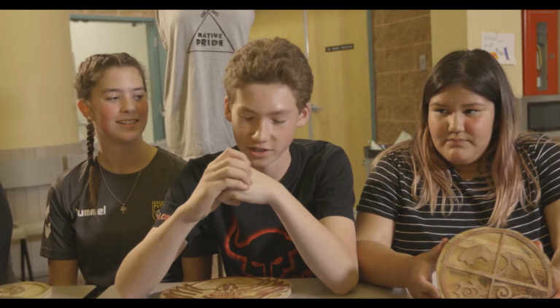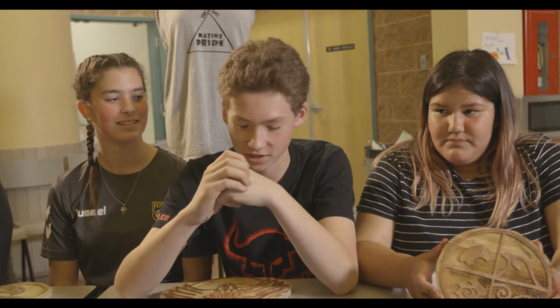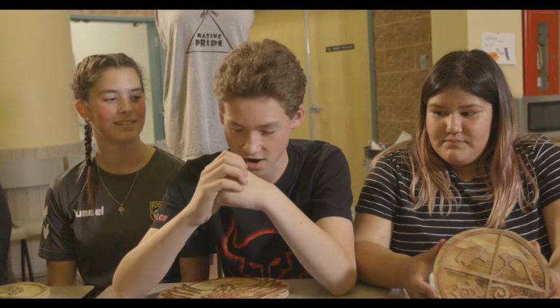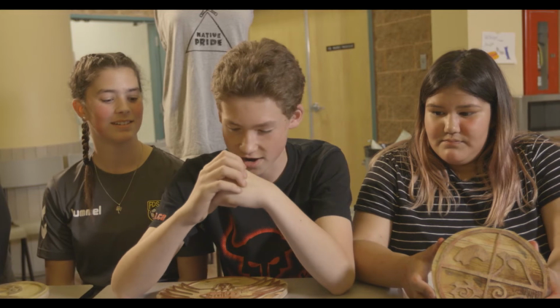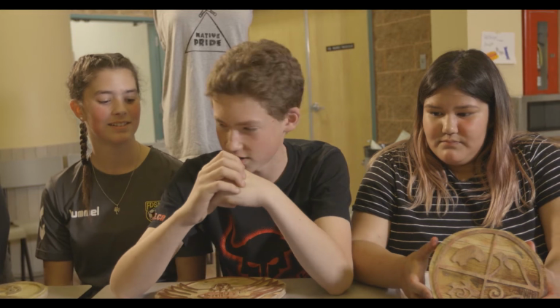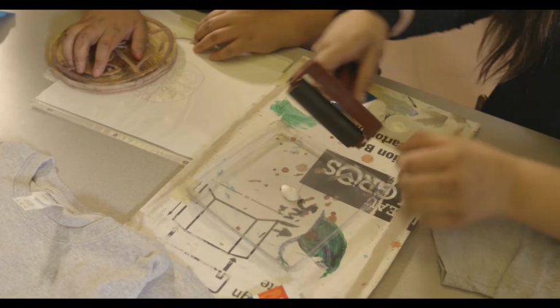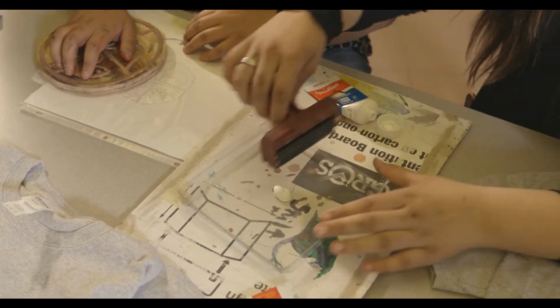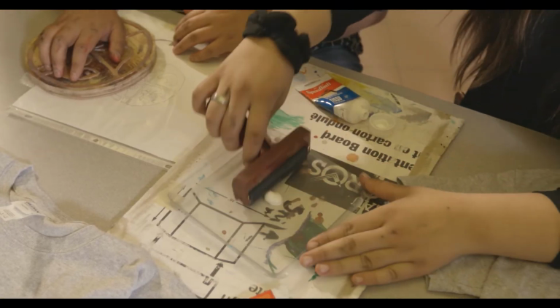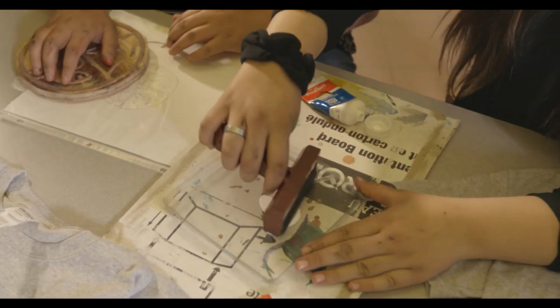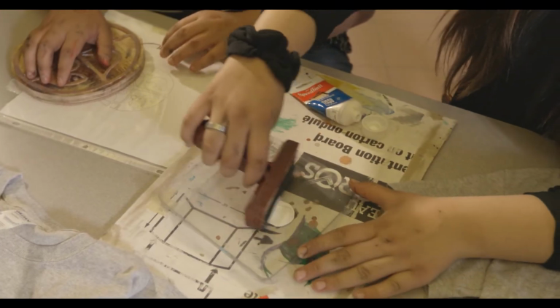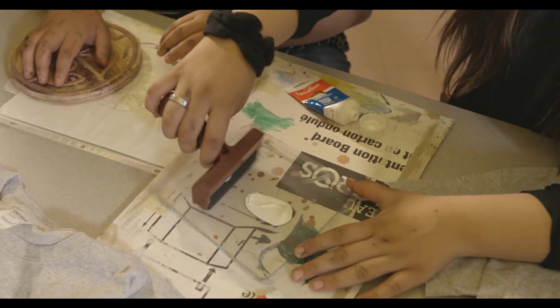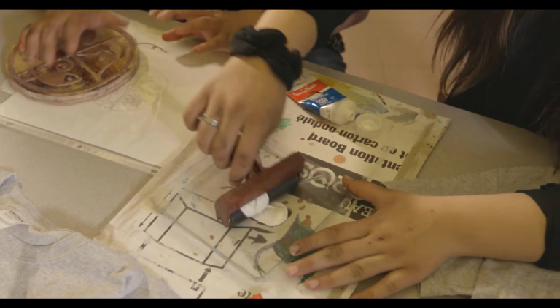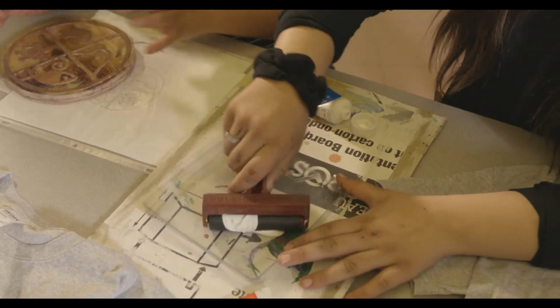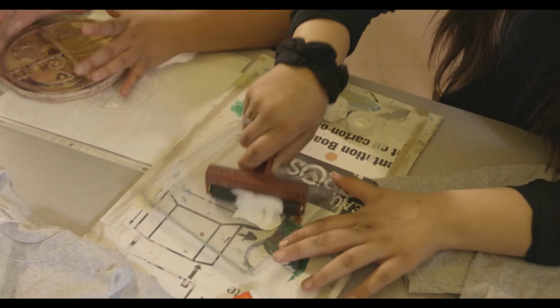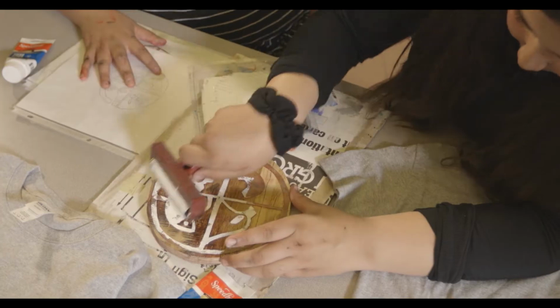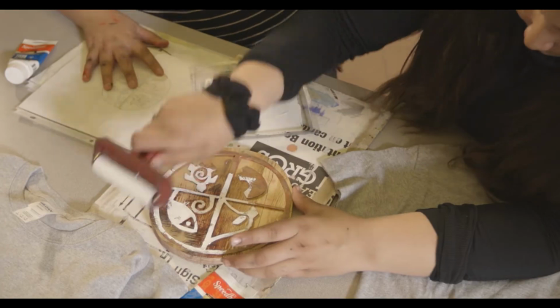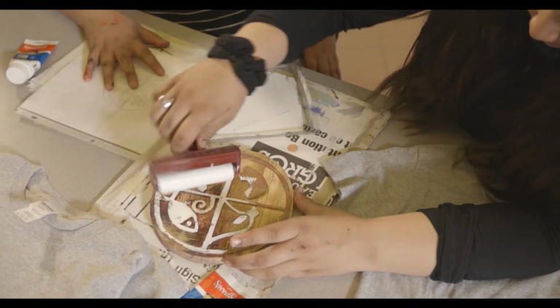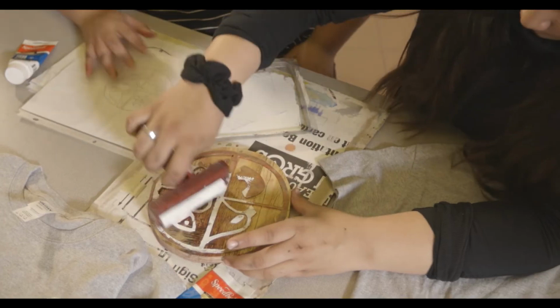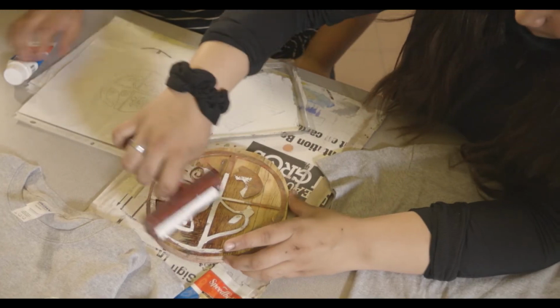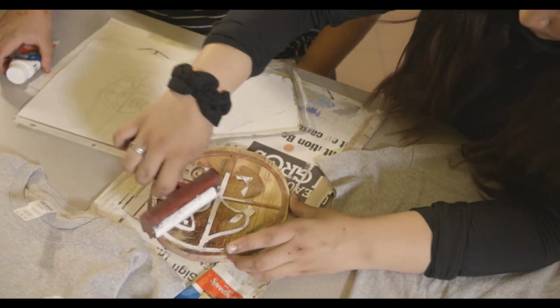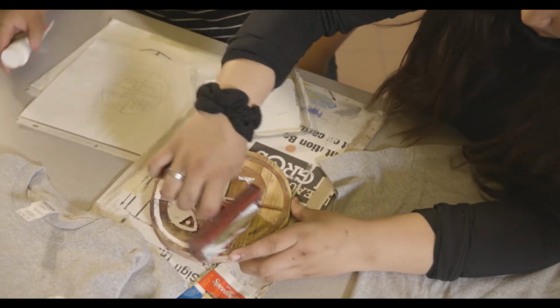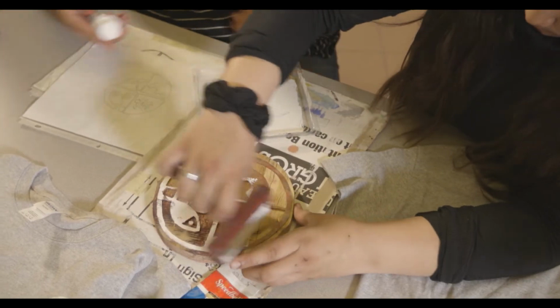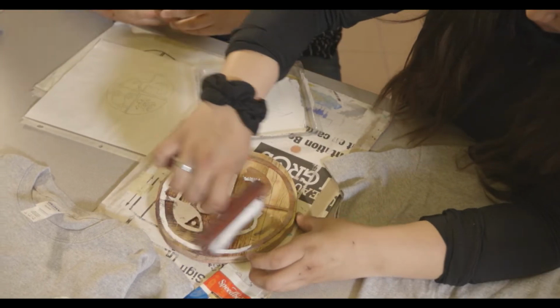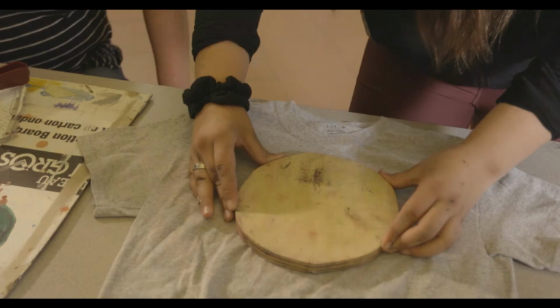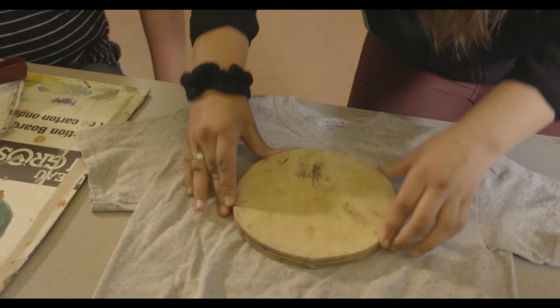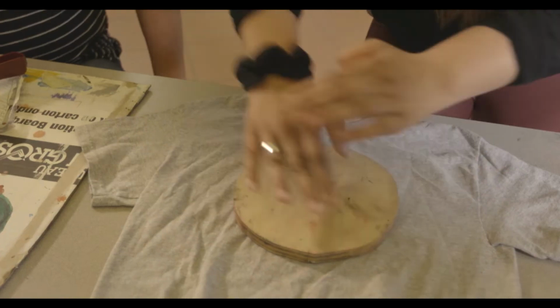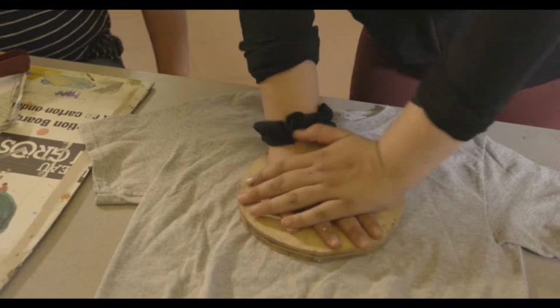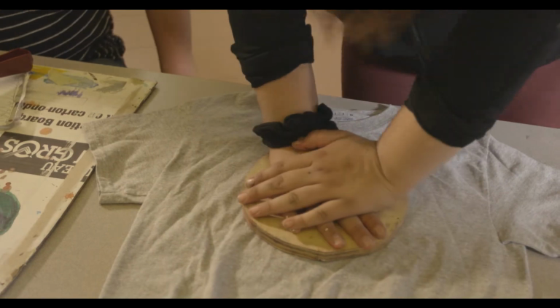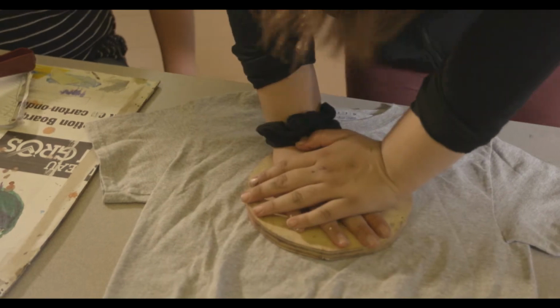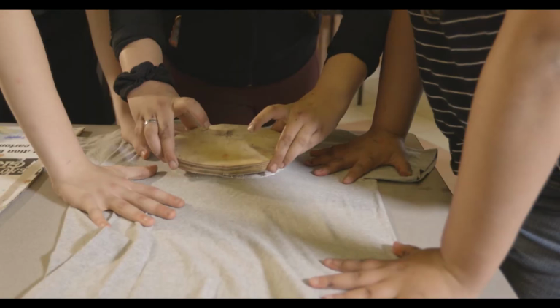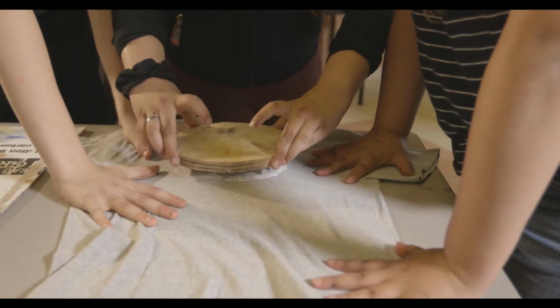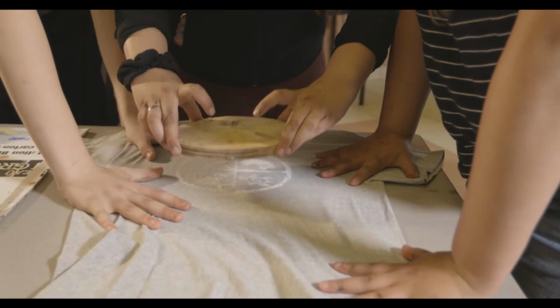This is our block printing project. Today we are showing everyone the printing process. We probably couldn't have done any of this without Brilliant Labs.